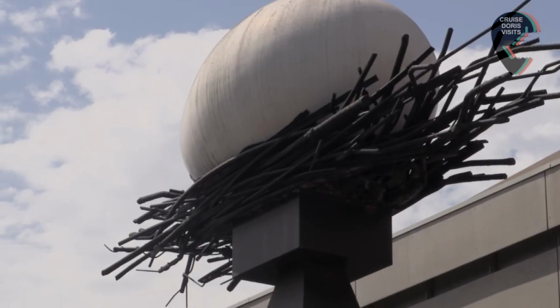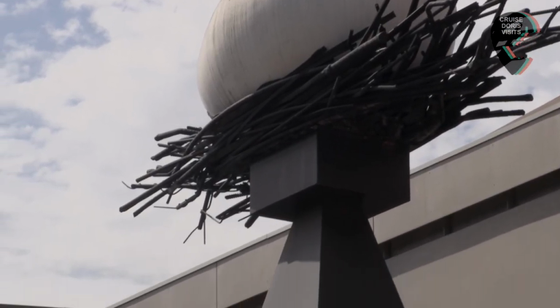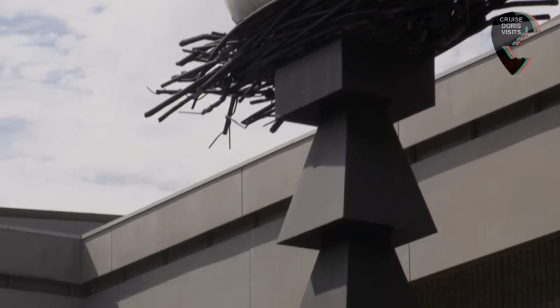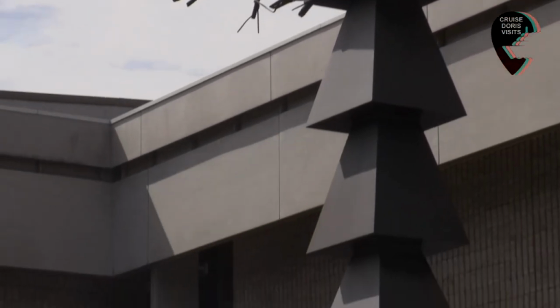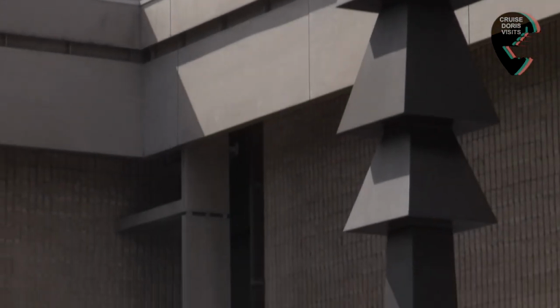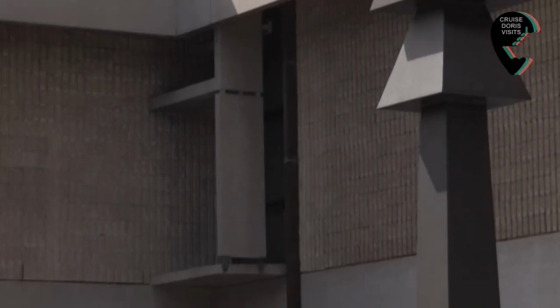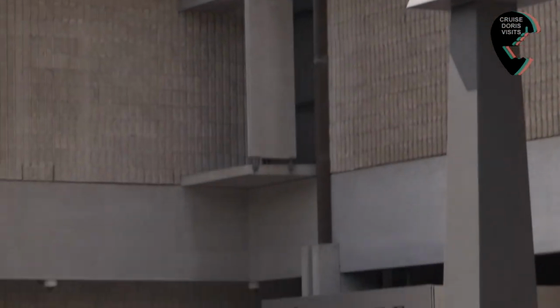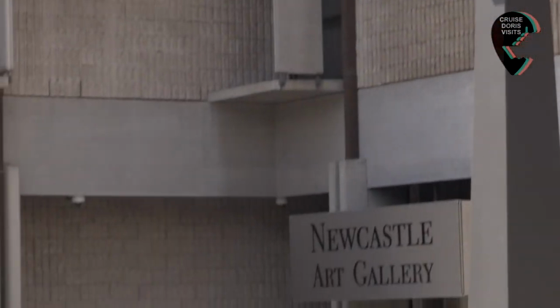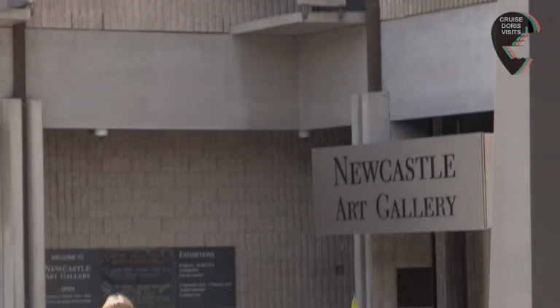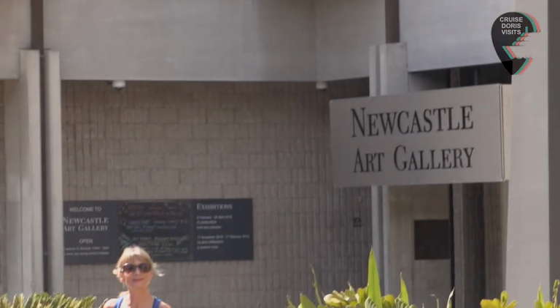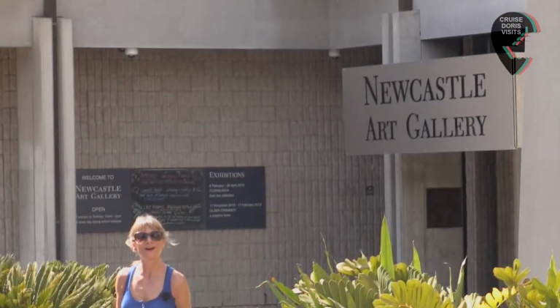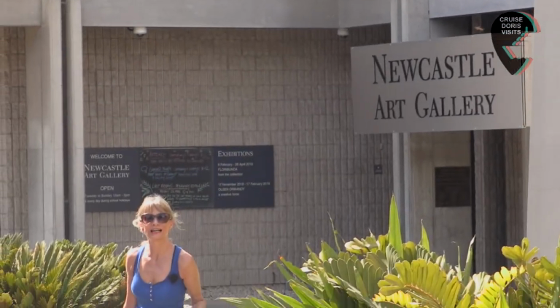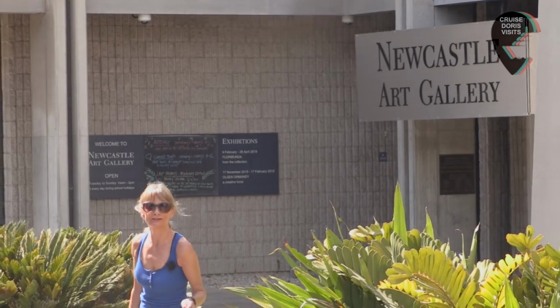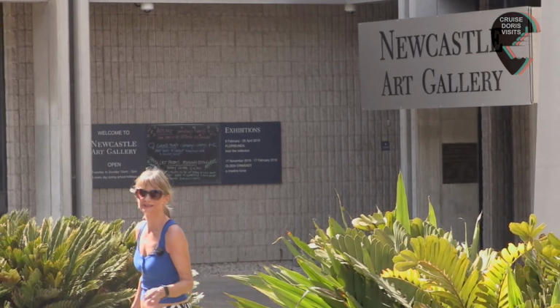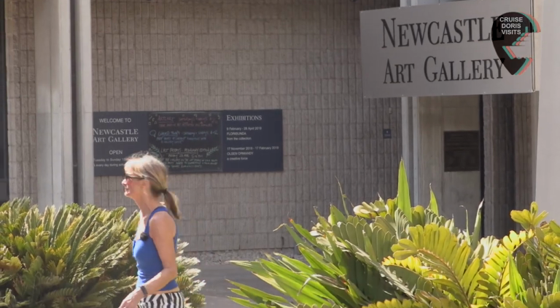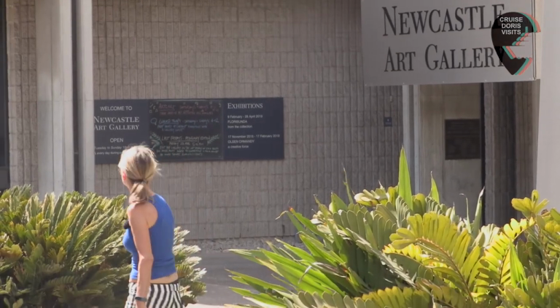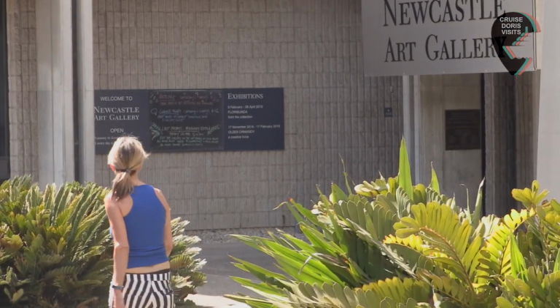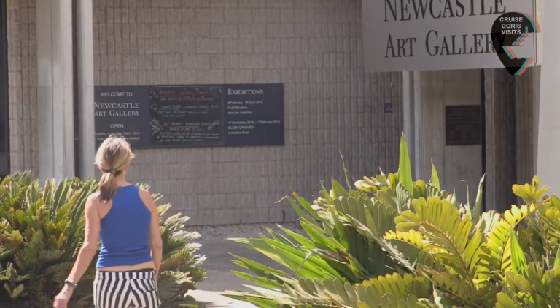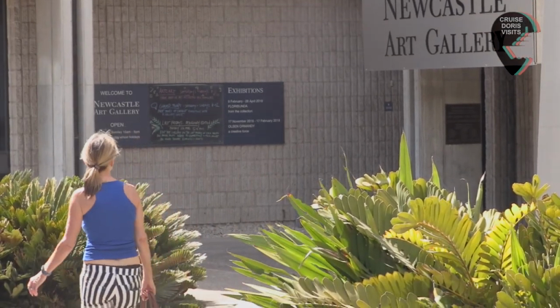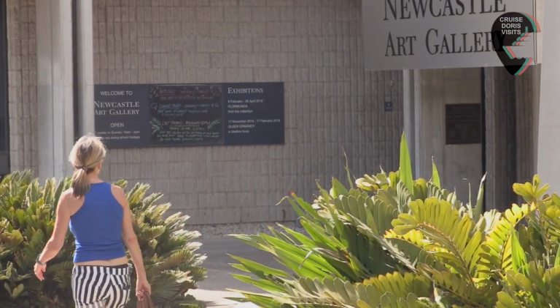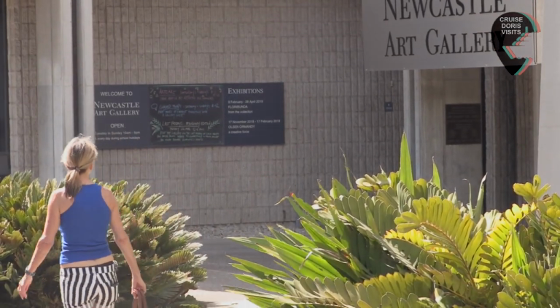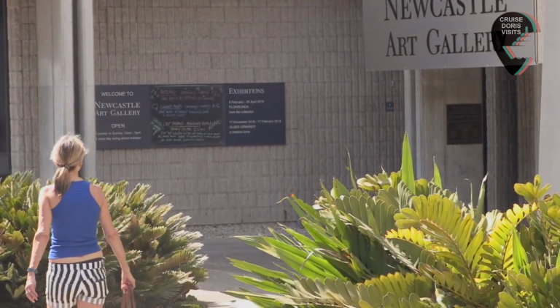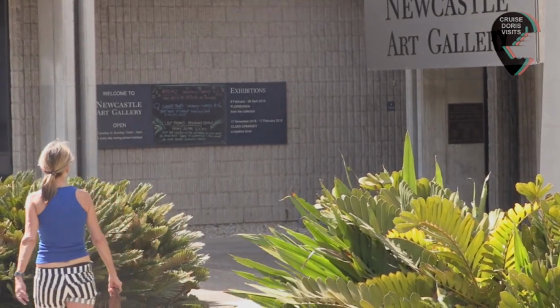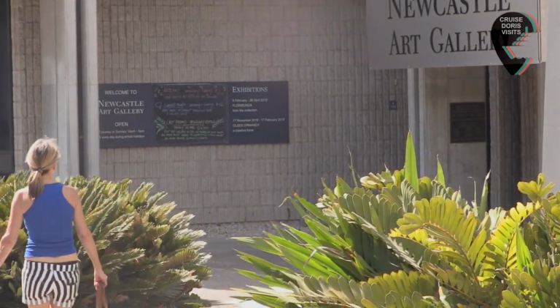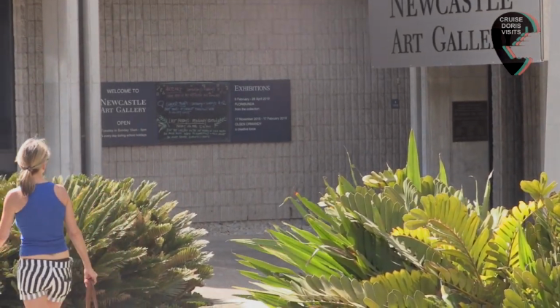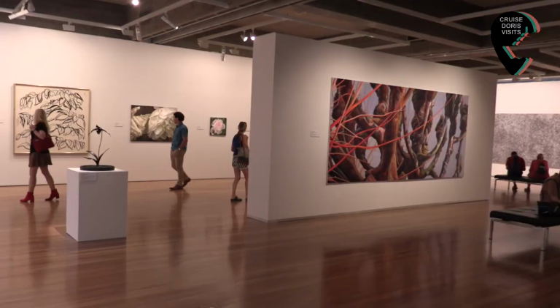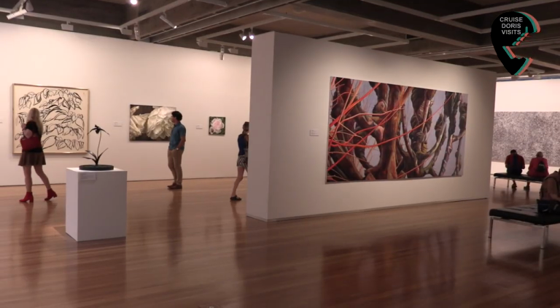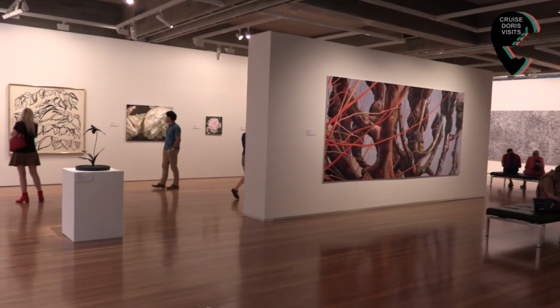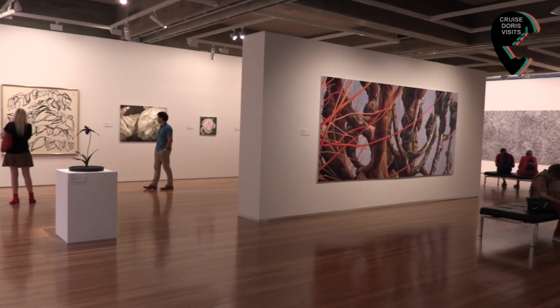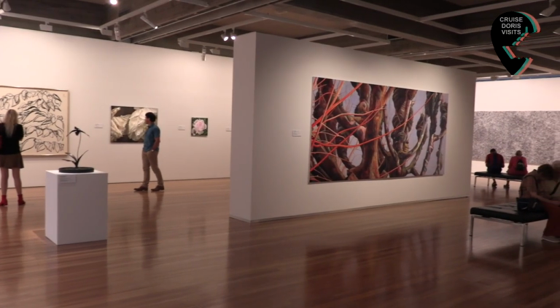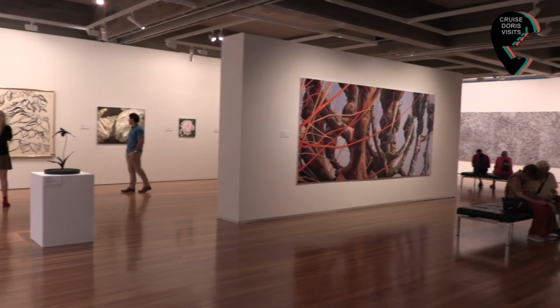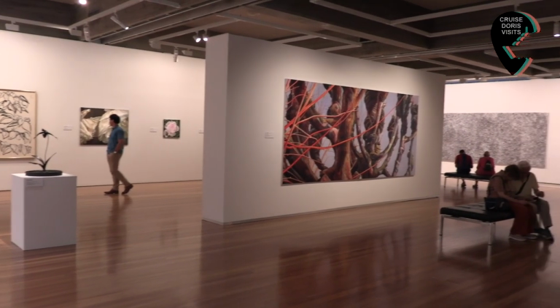This little gem is the Newcastle Art Gallery. We don't like to photograph other people's art, but you get the idea.